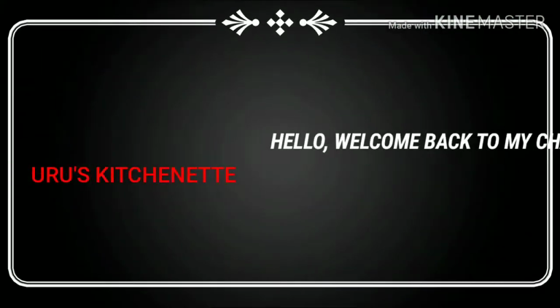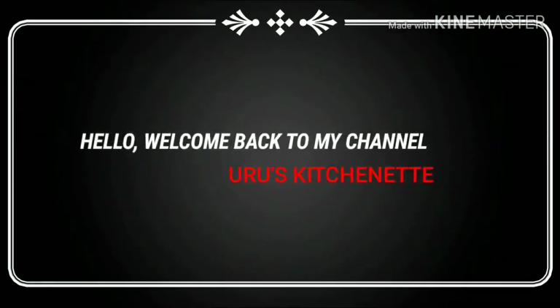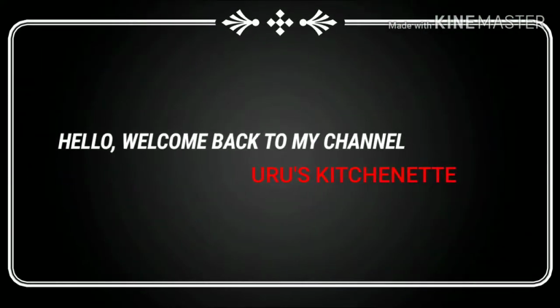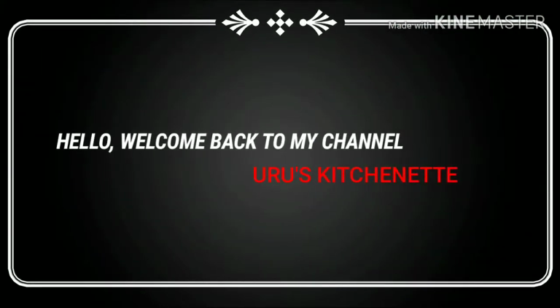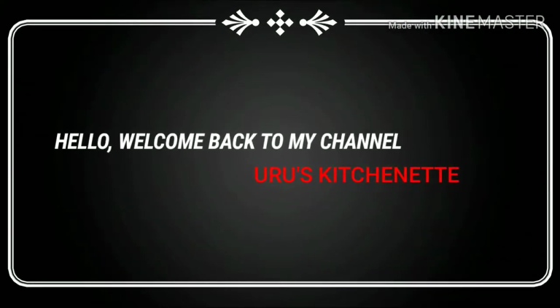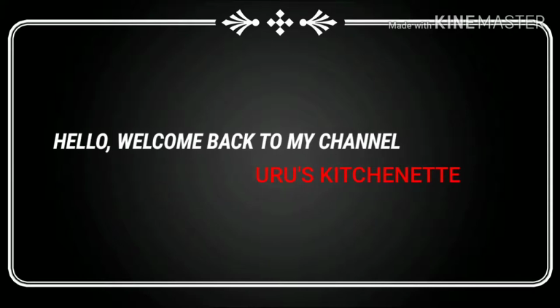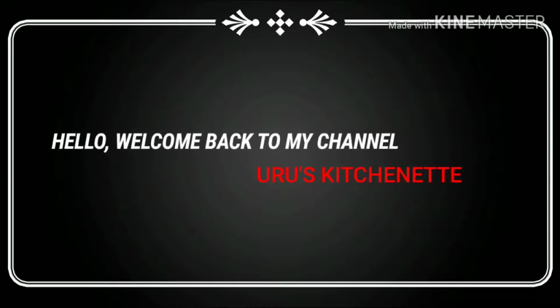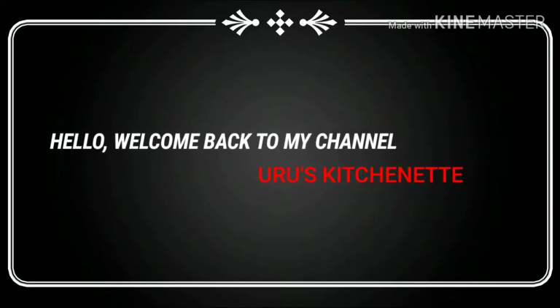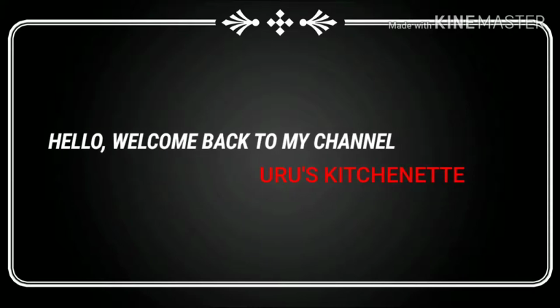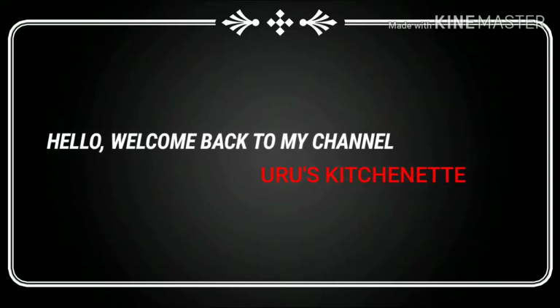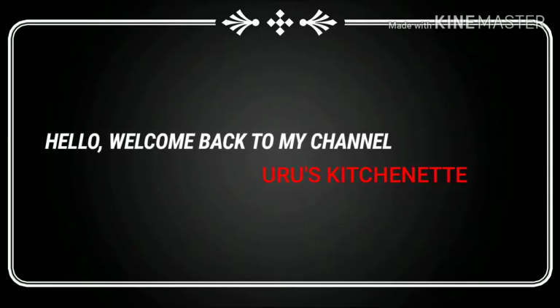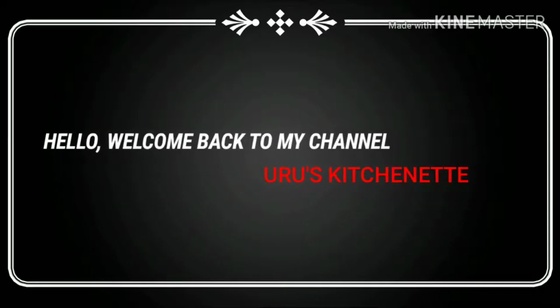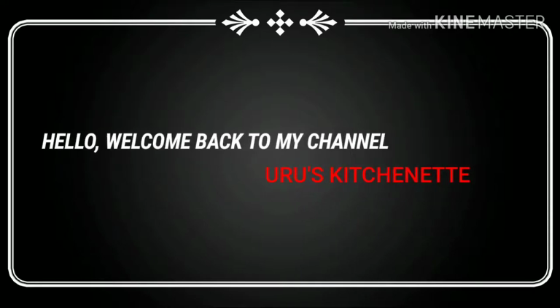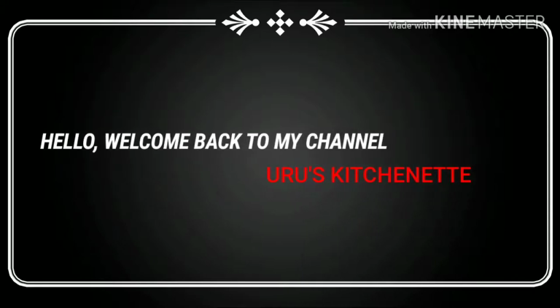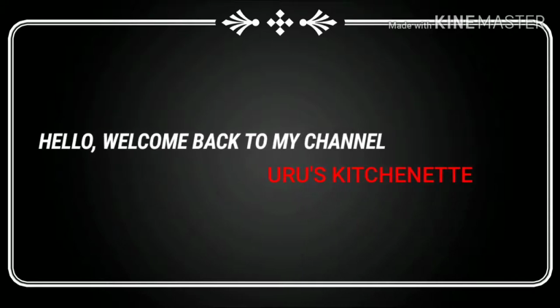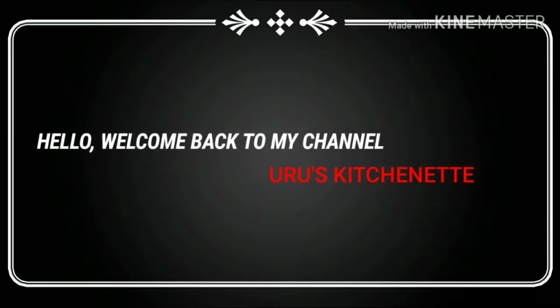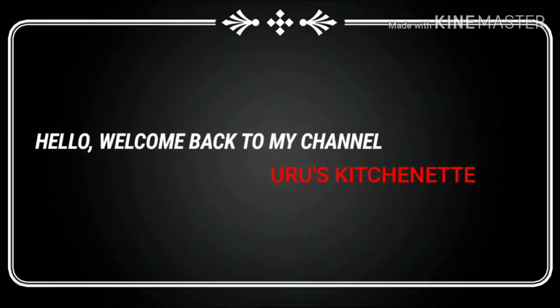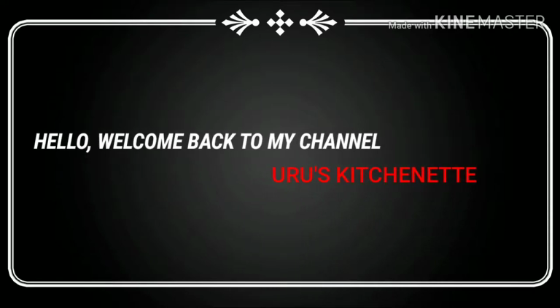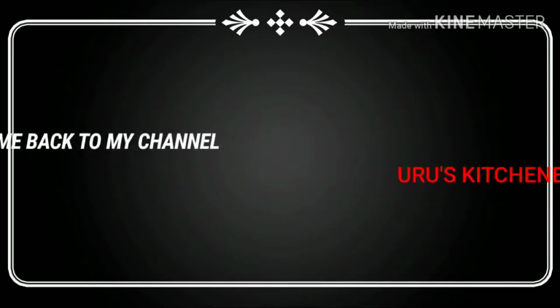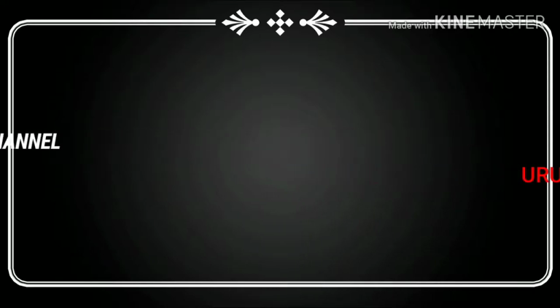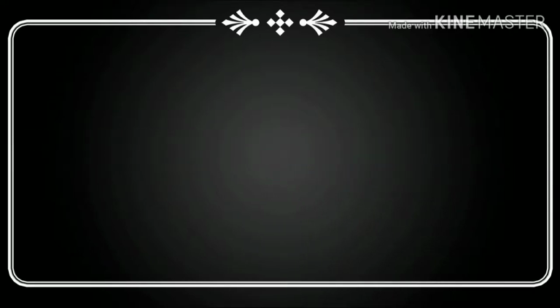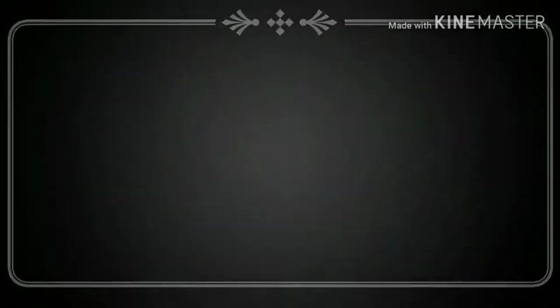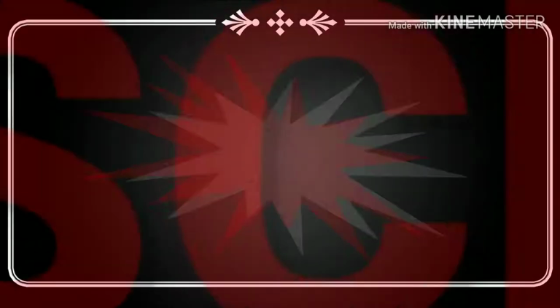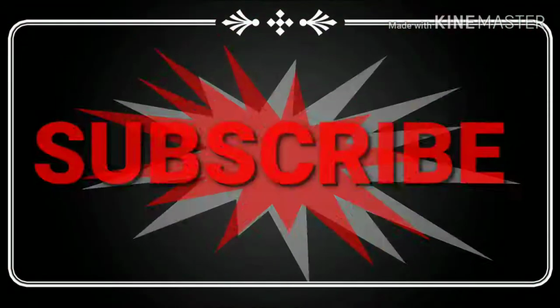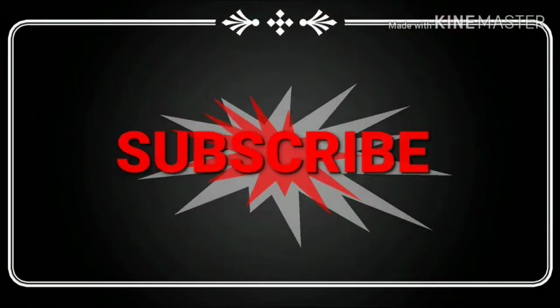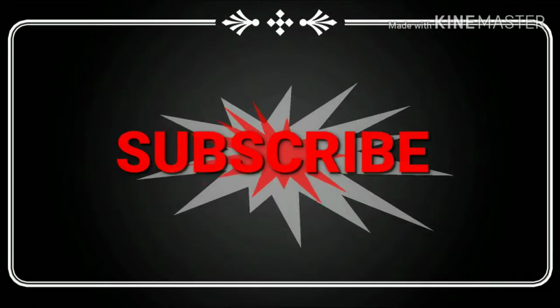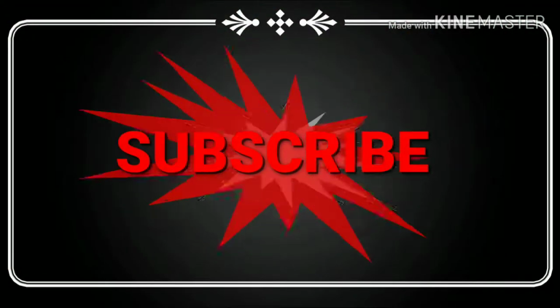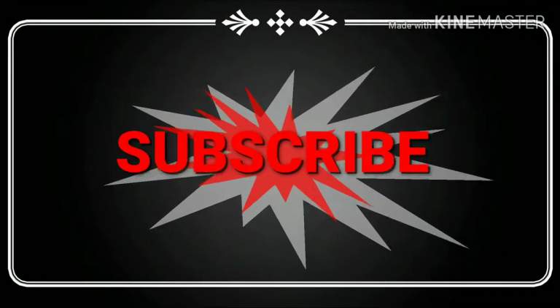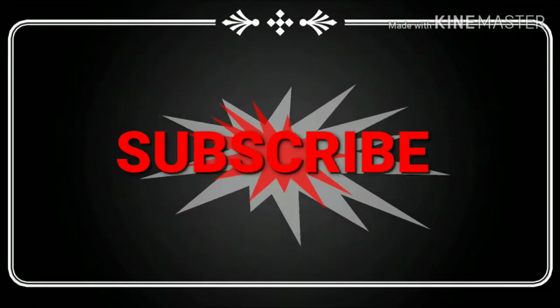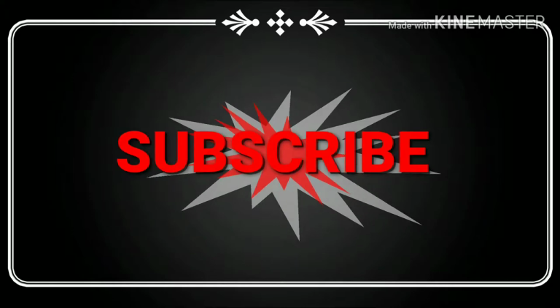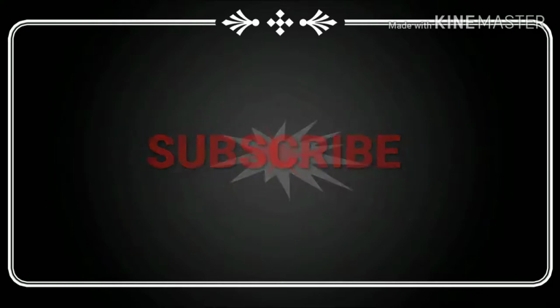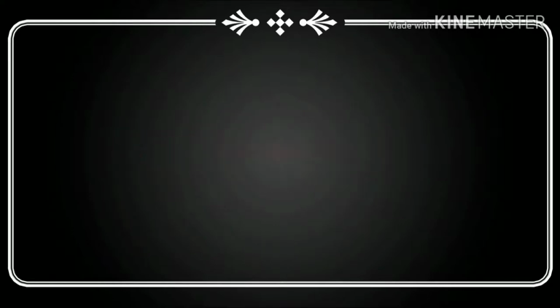Hello everybody, welcome back to my channel. Today's video we're making egusi soup without red oil. Please subscribe to my channel if you haven't subscribed.